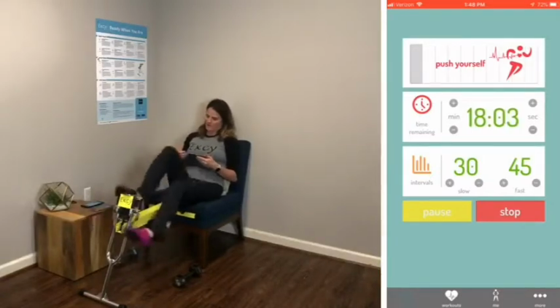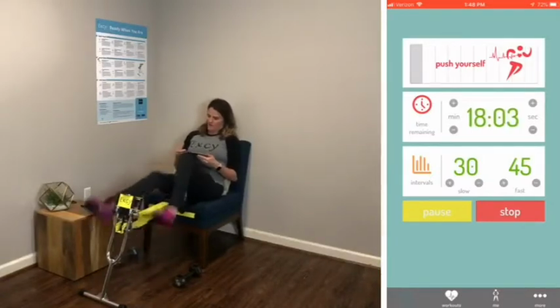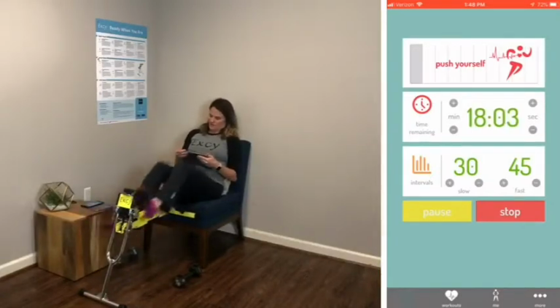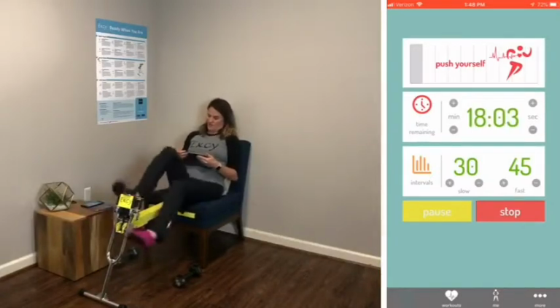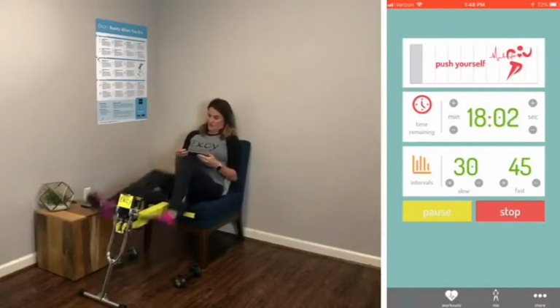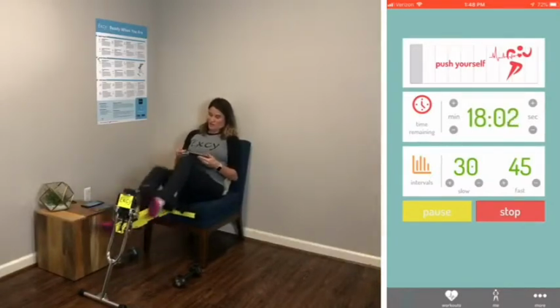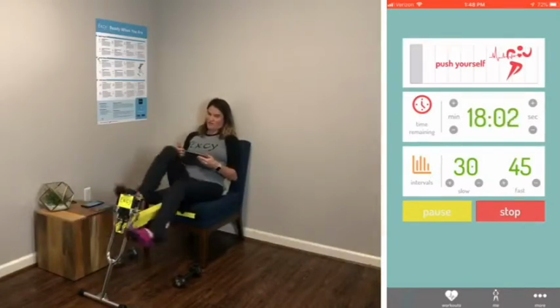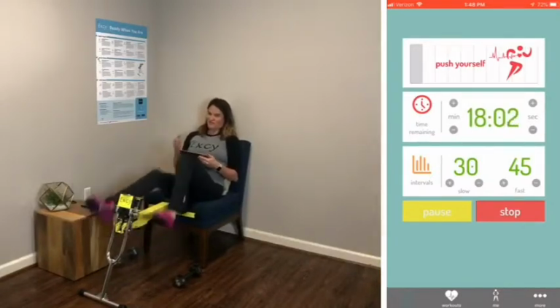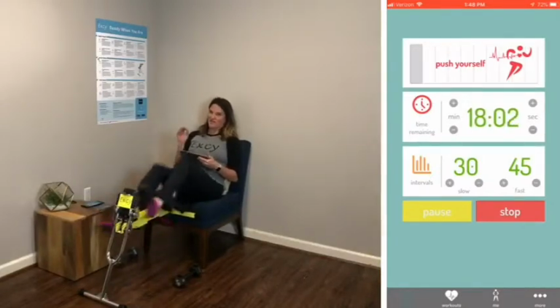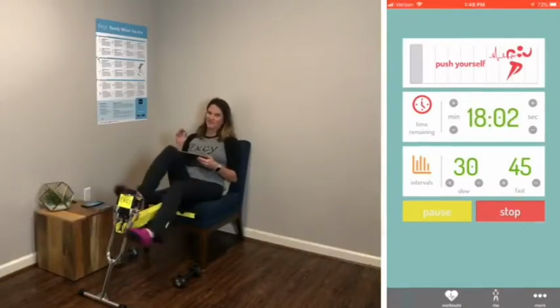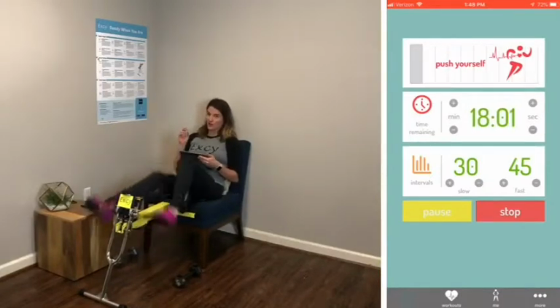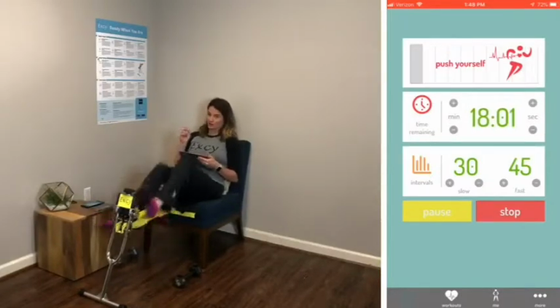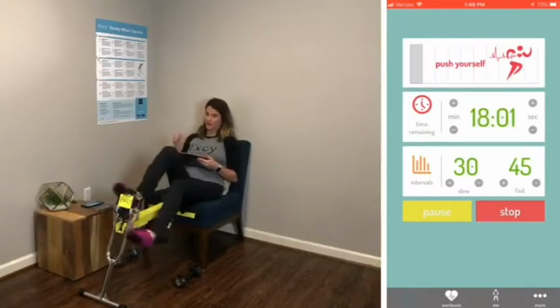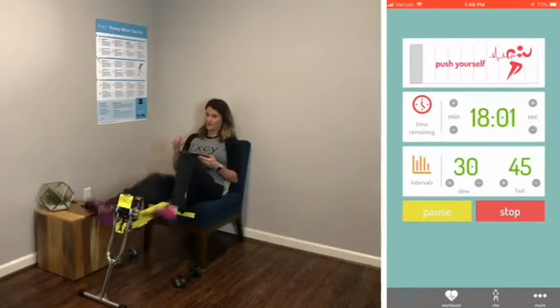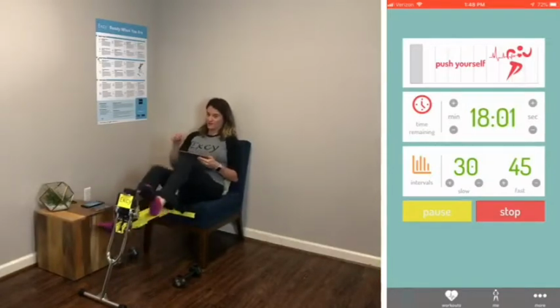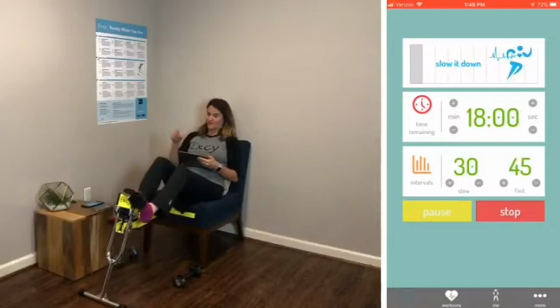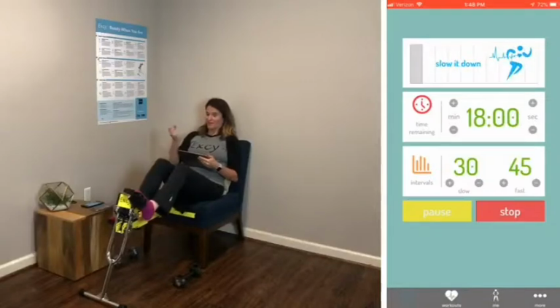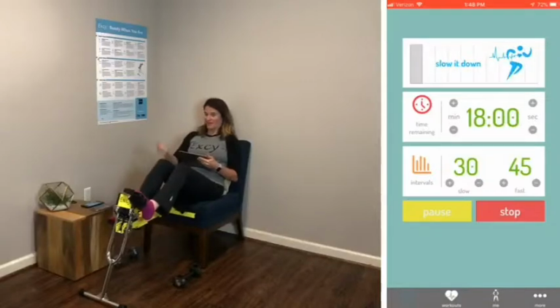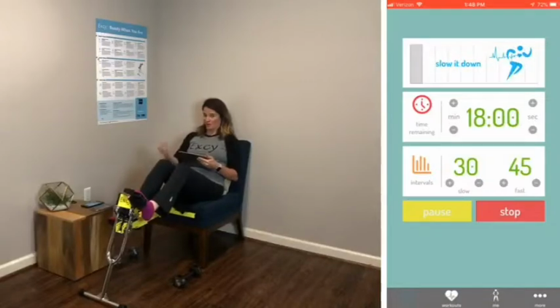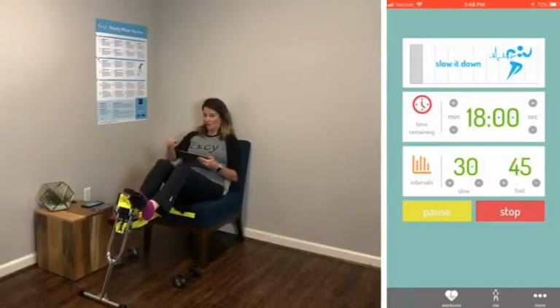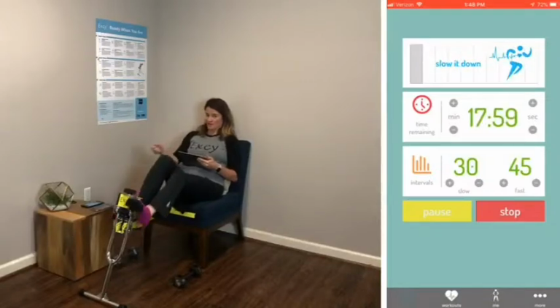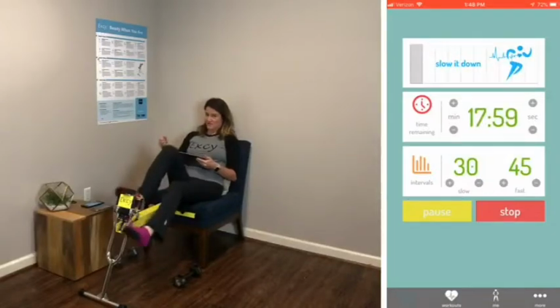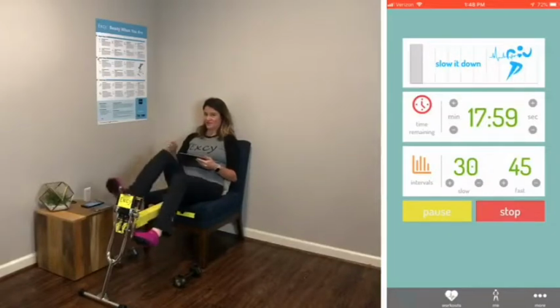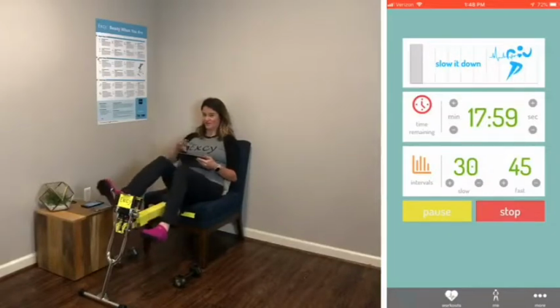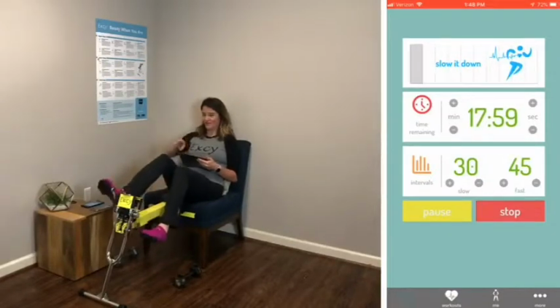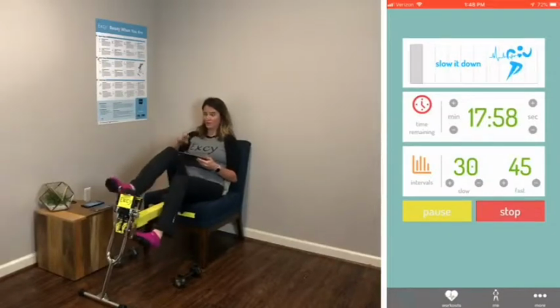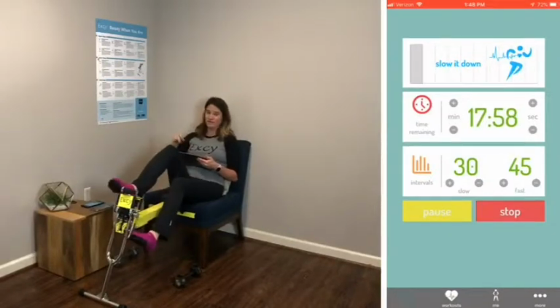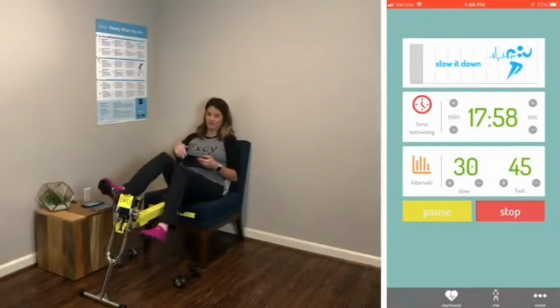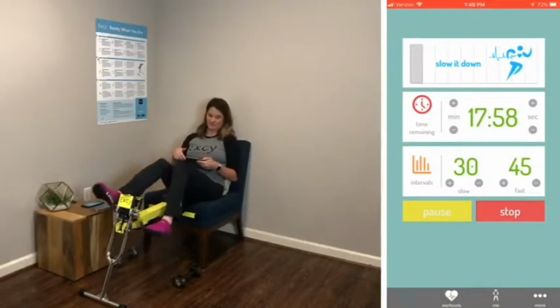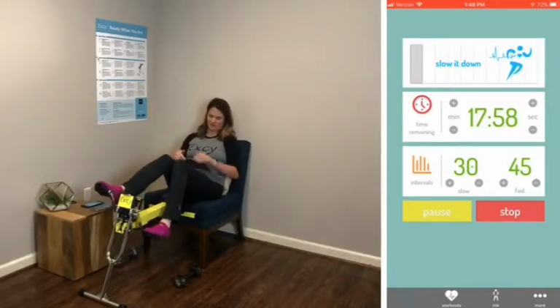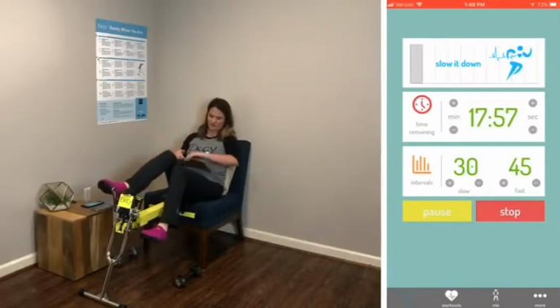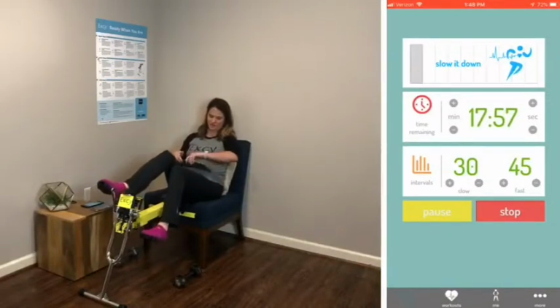You might notice that your foot might get a little cramped, and both feet might even get a little cramped.